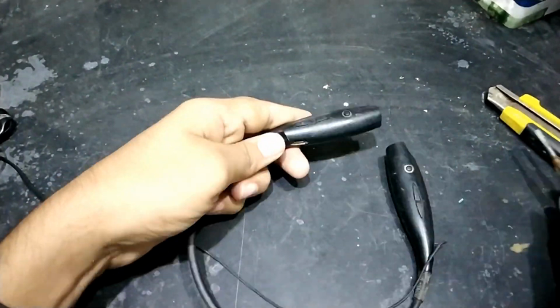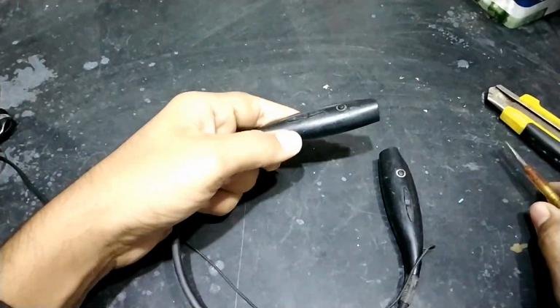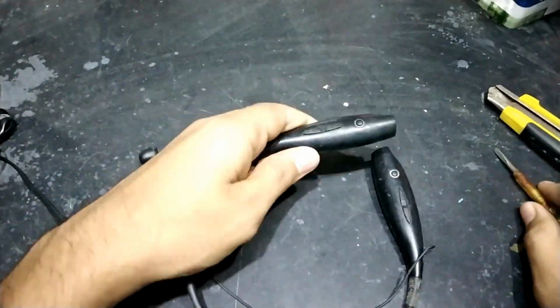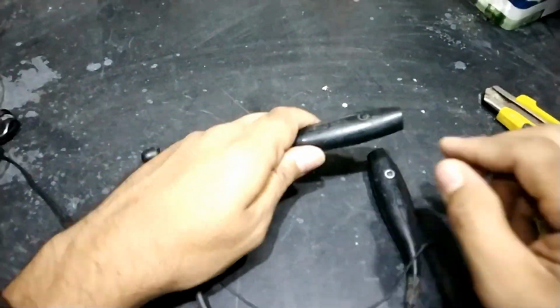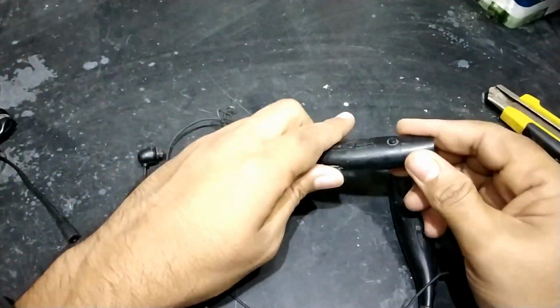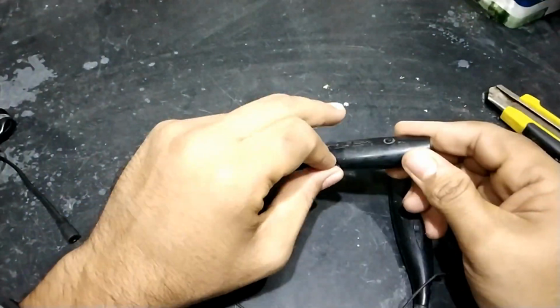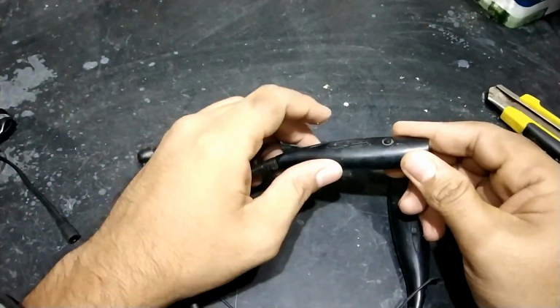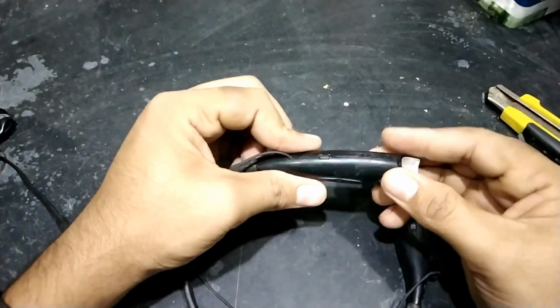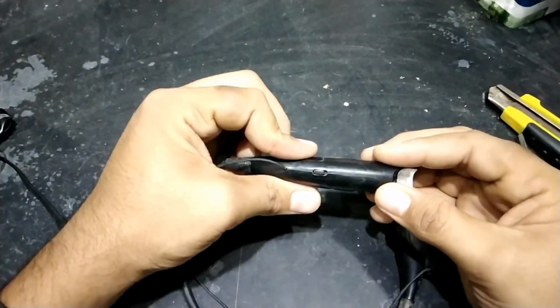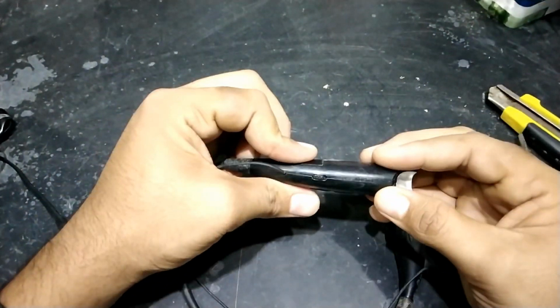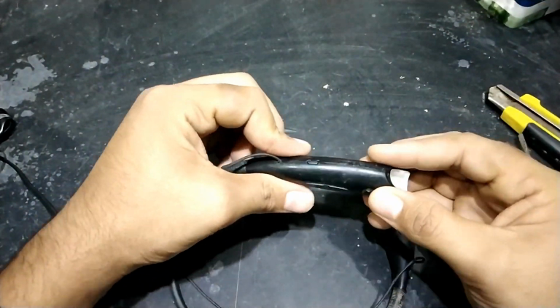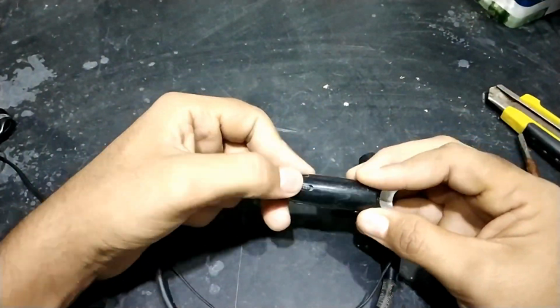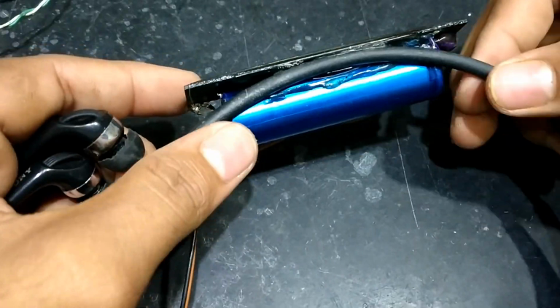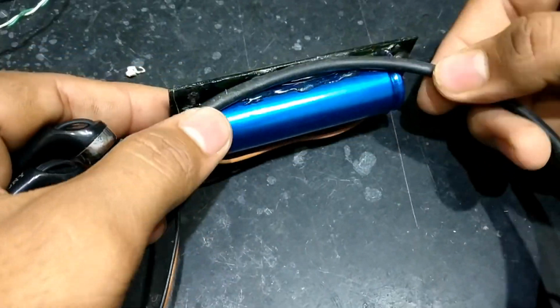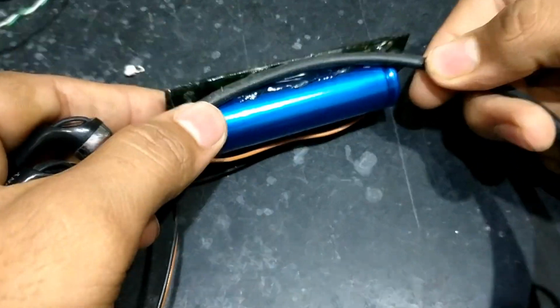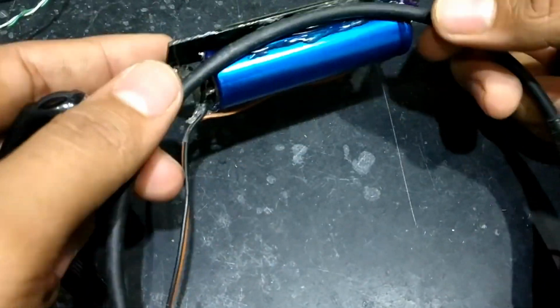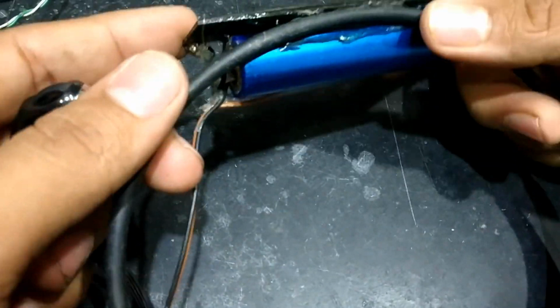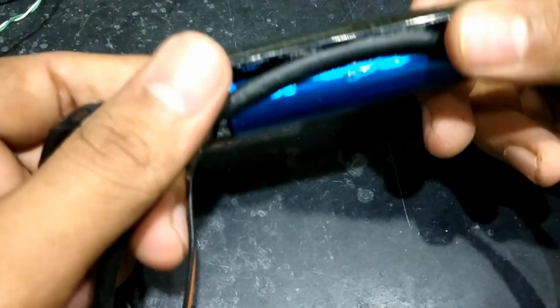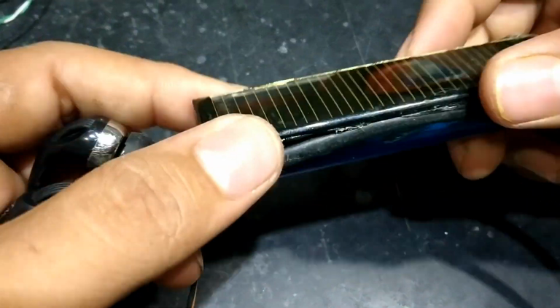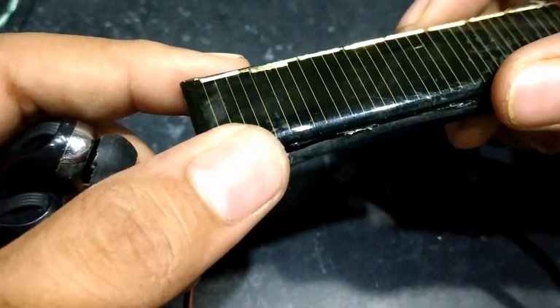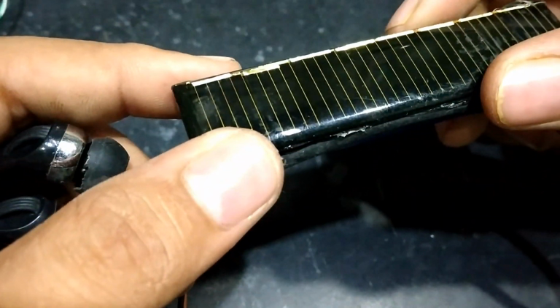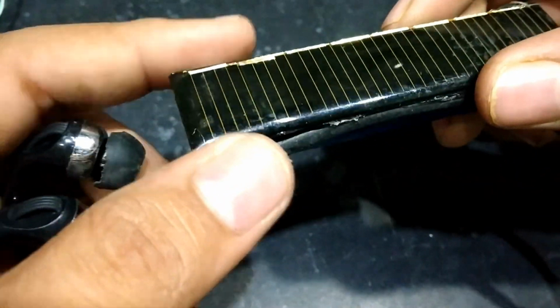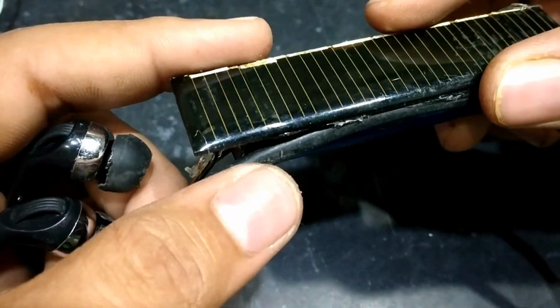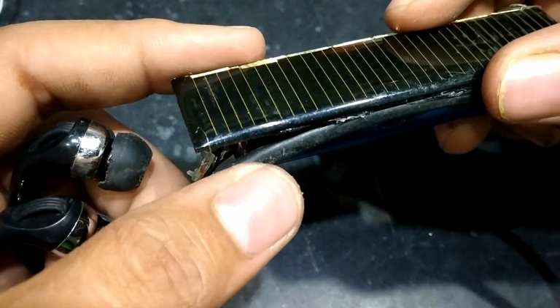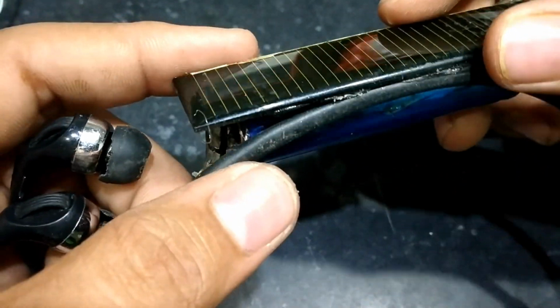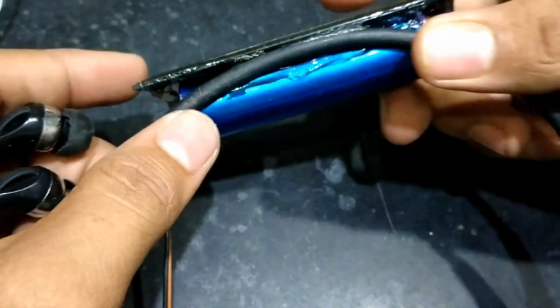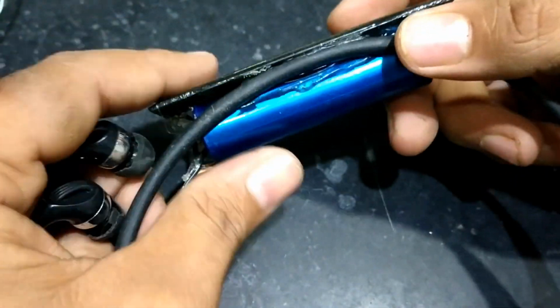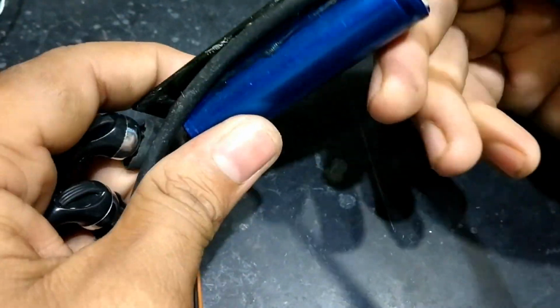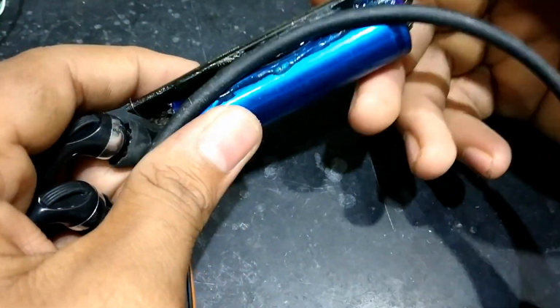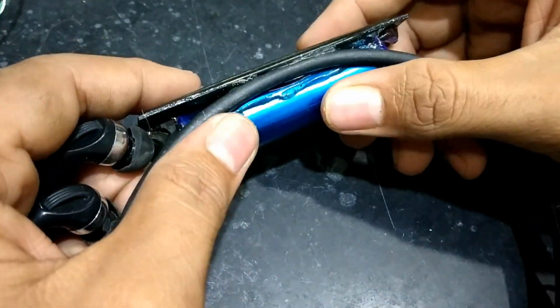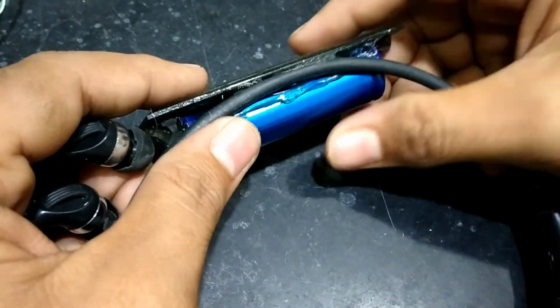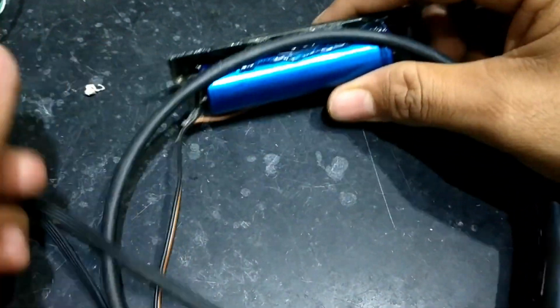So finally, the Bluetooth headset will look and appear something like this. Let's get started.